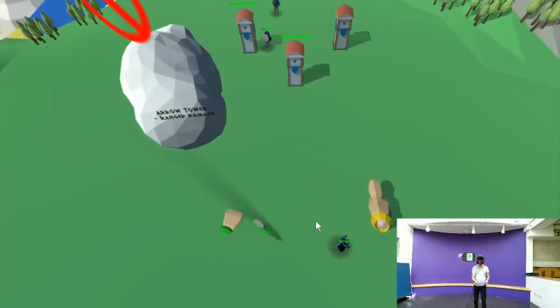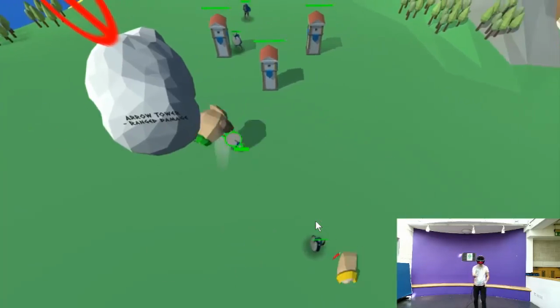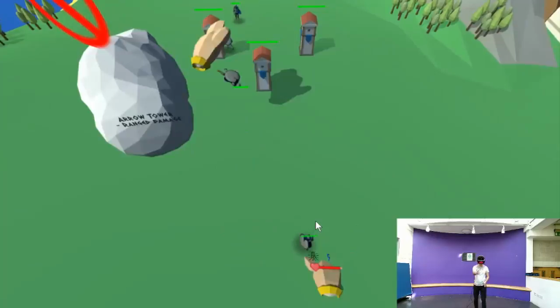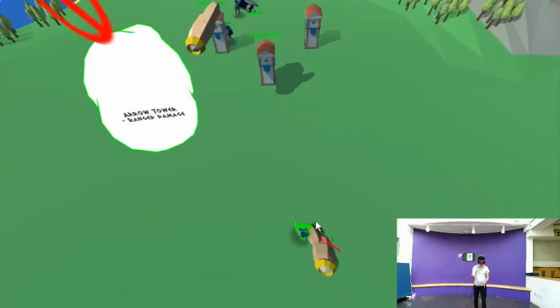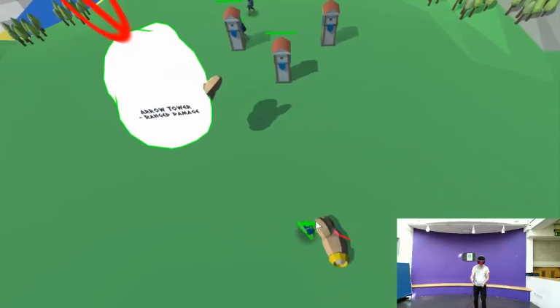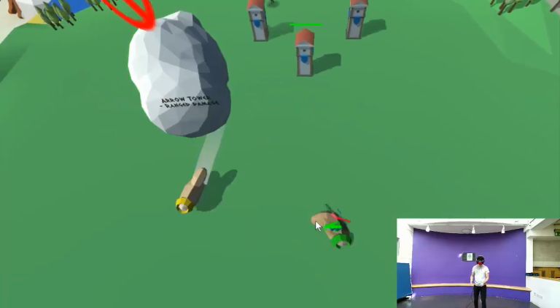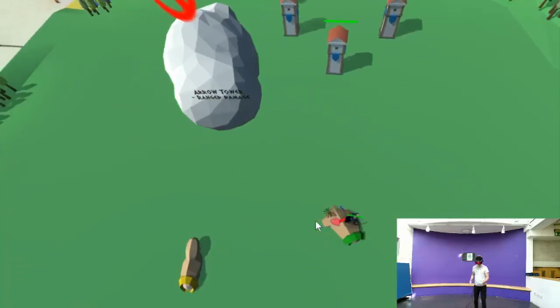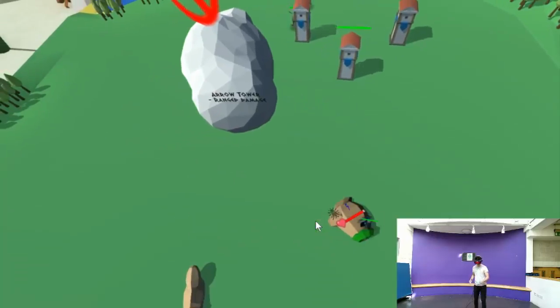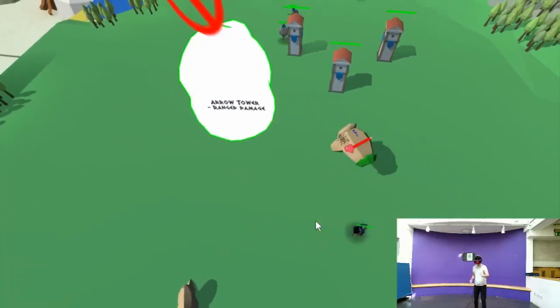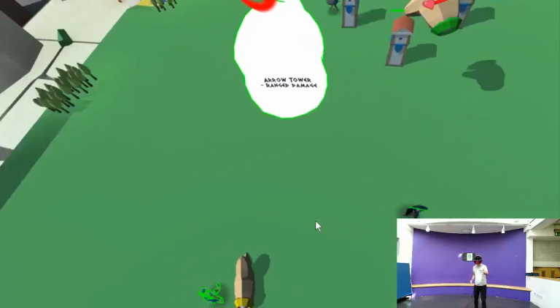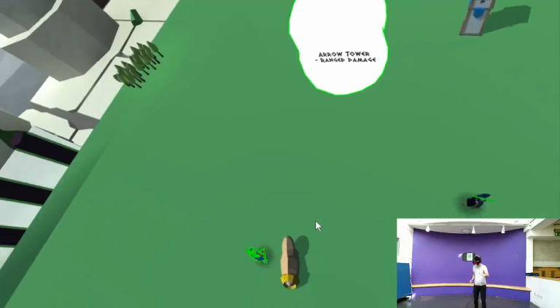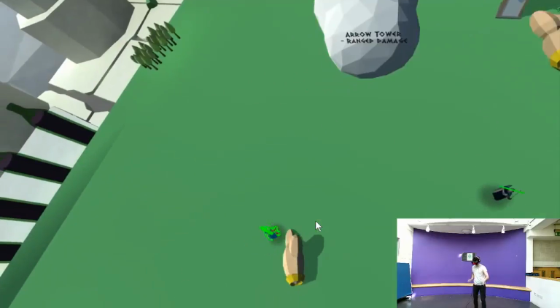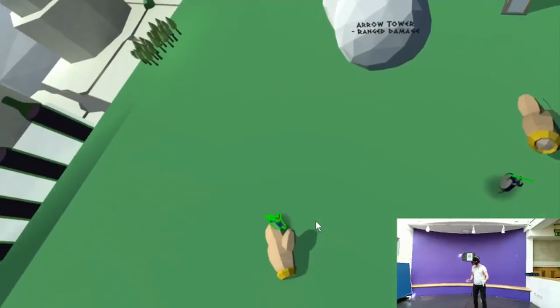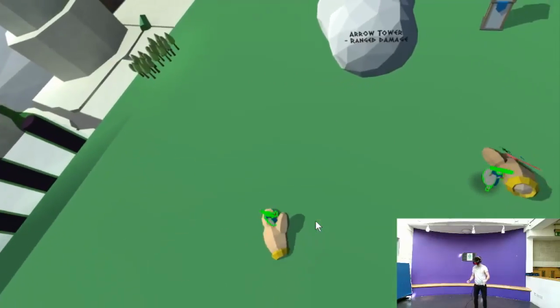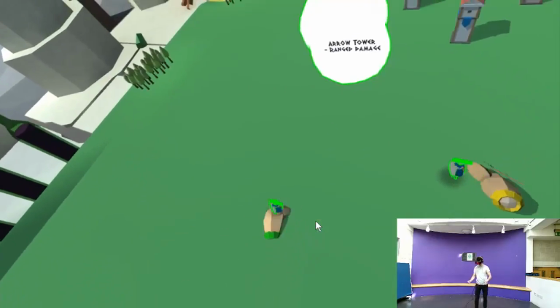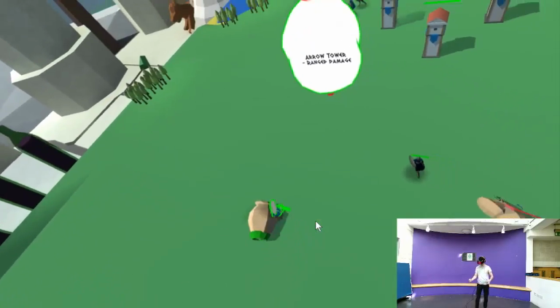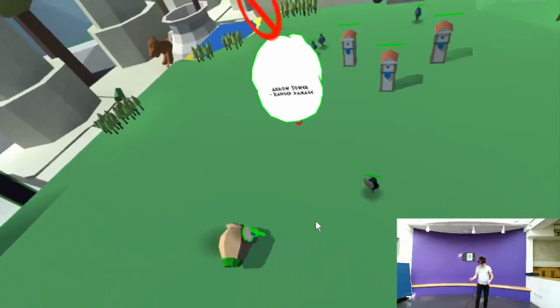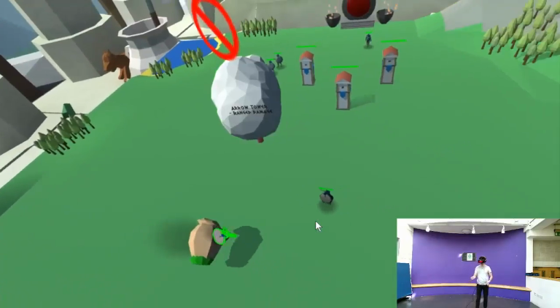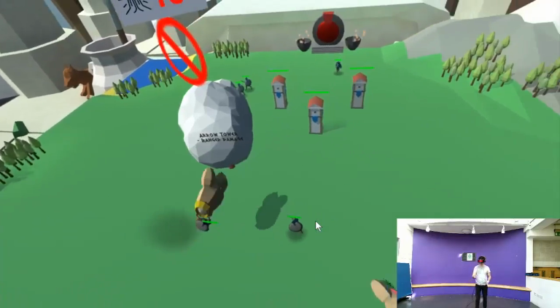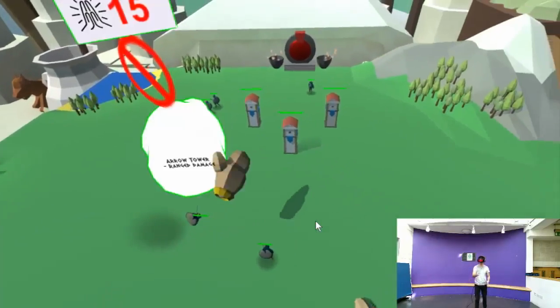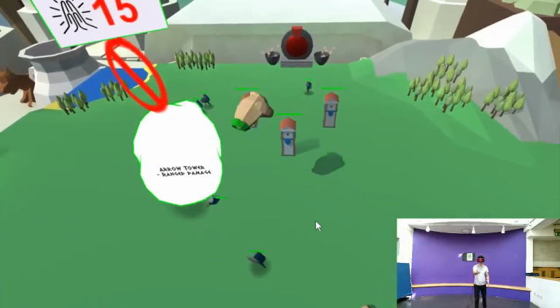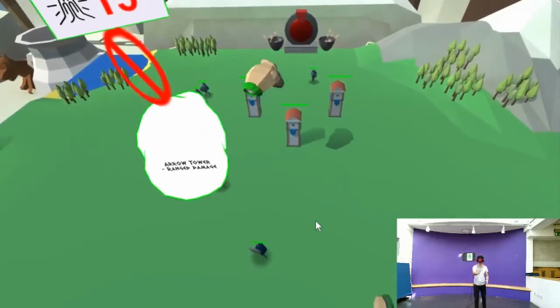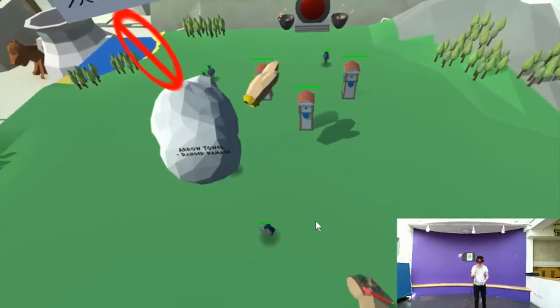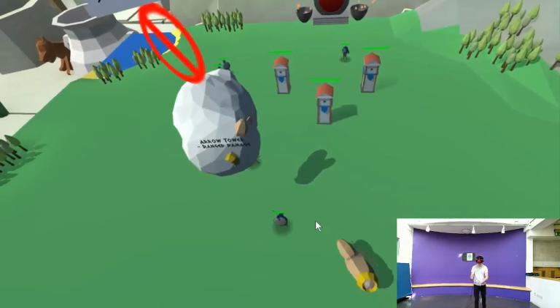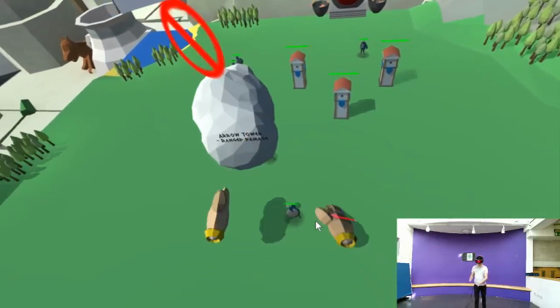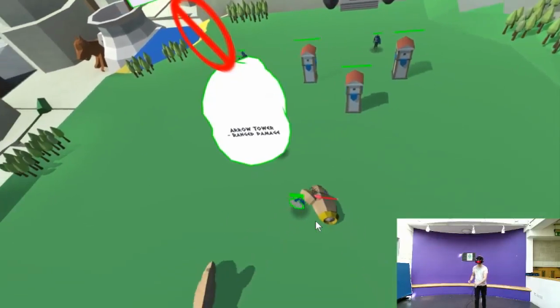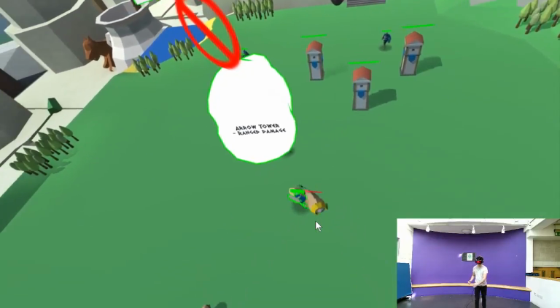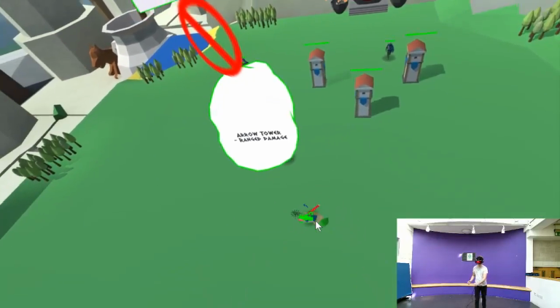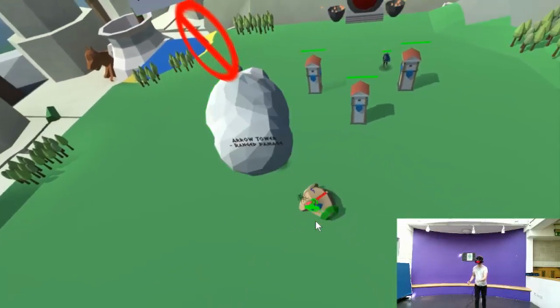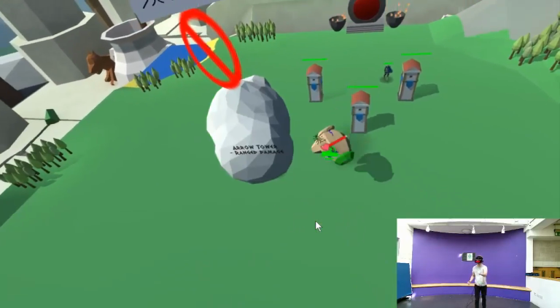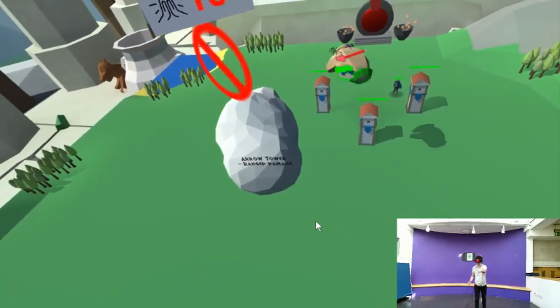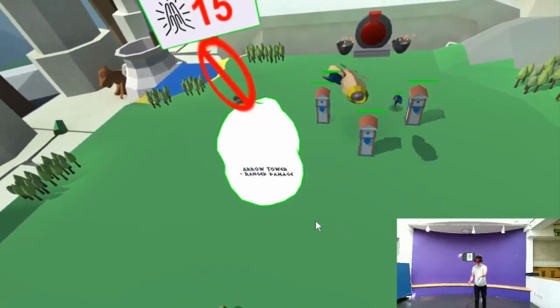These are towers. They will attack the enemy hordes. Place them strategically.